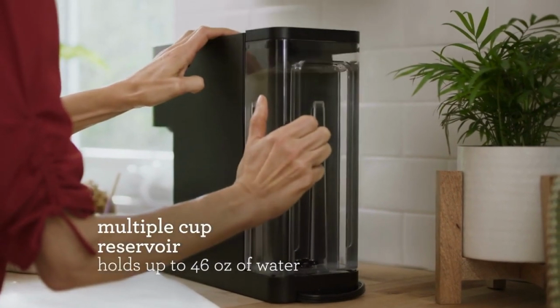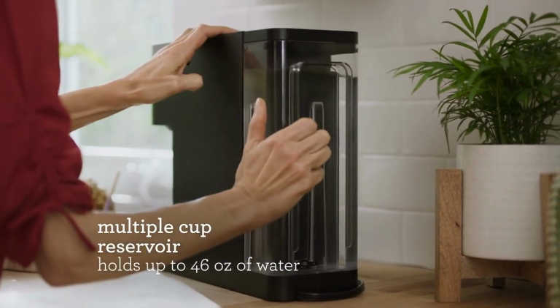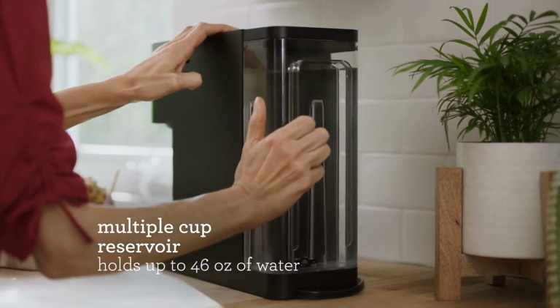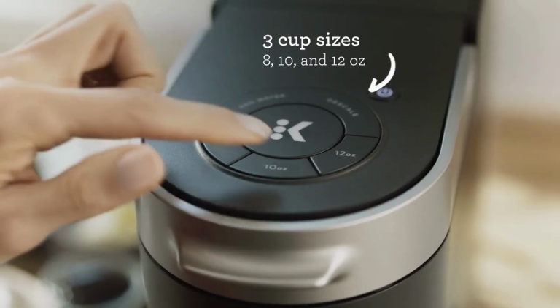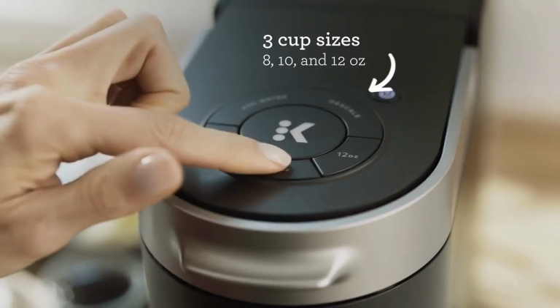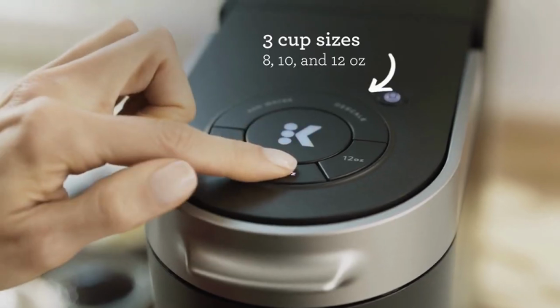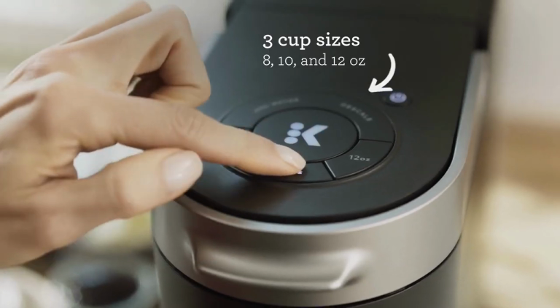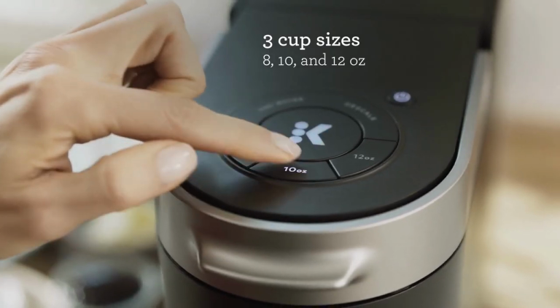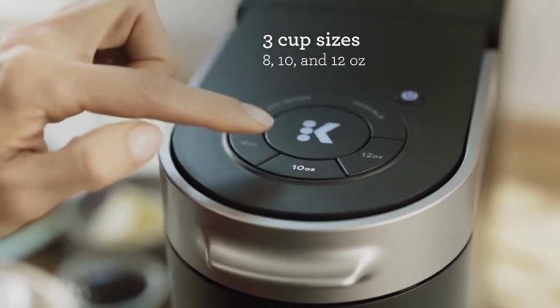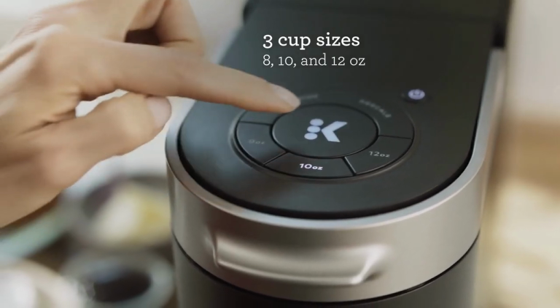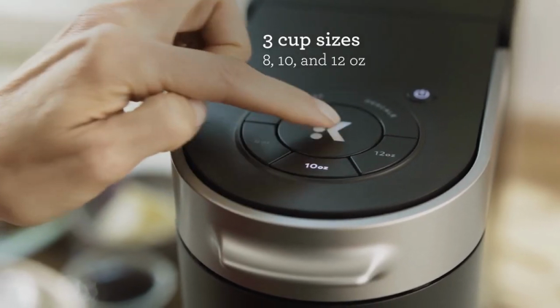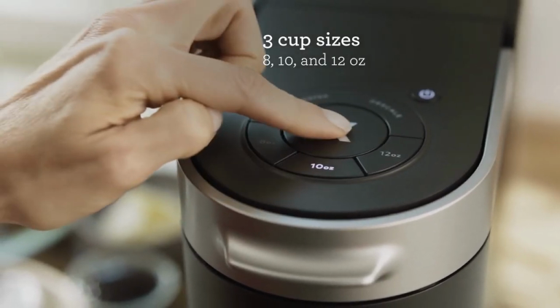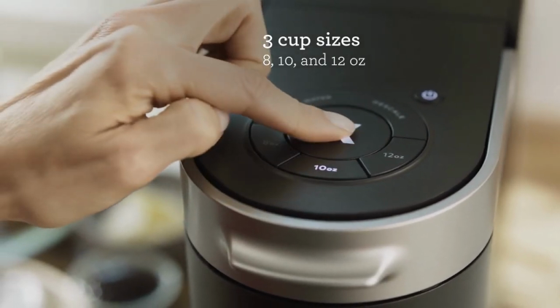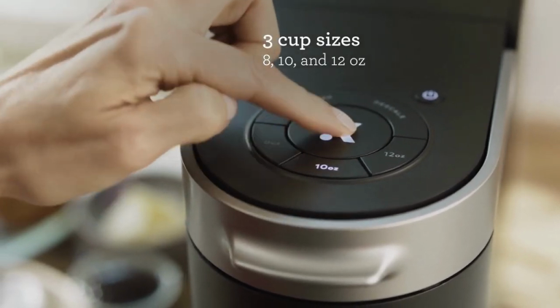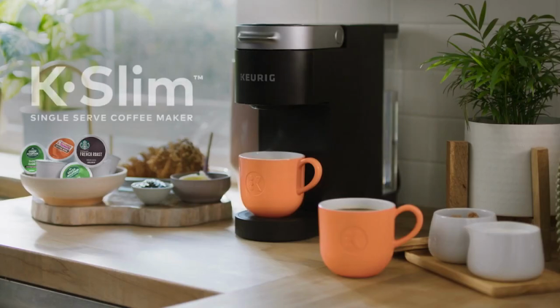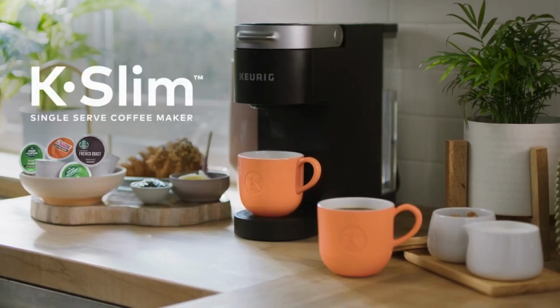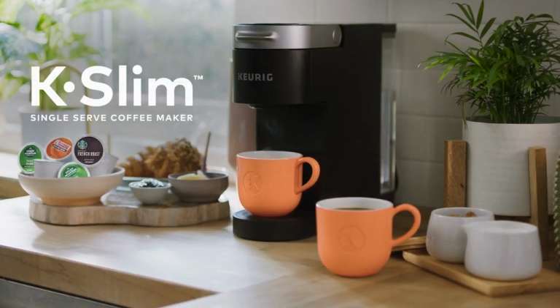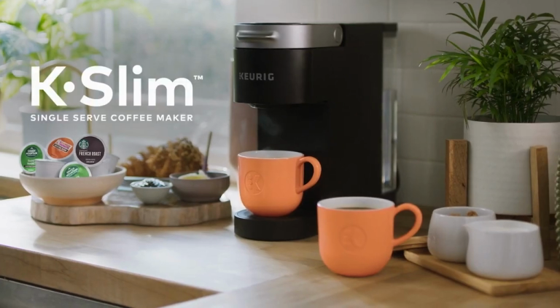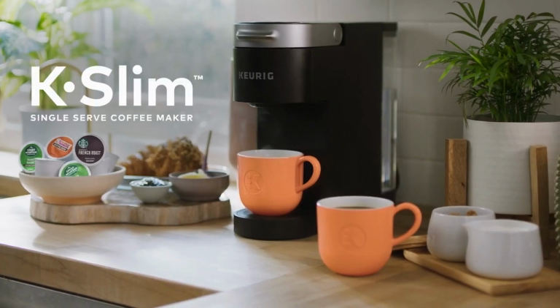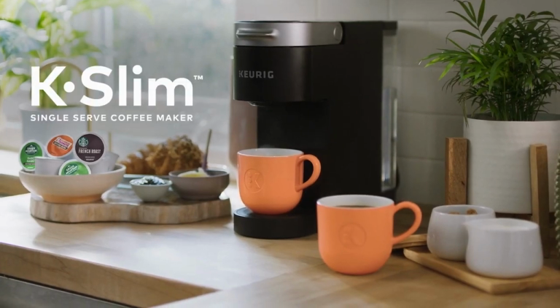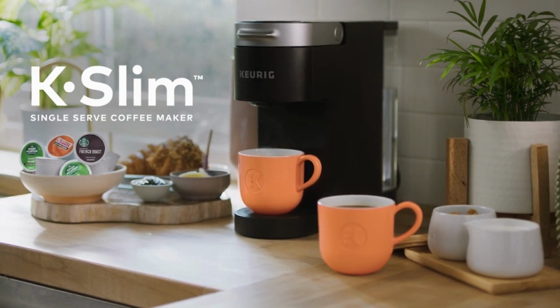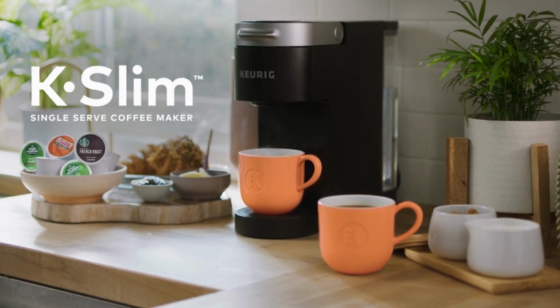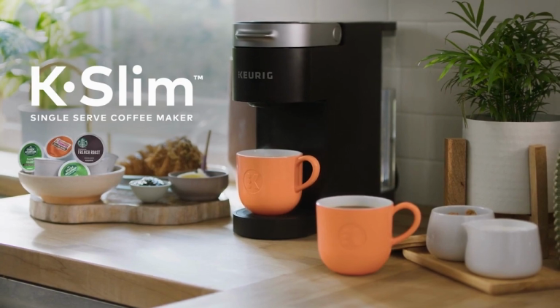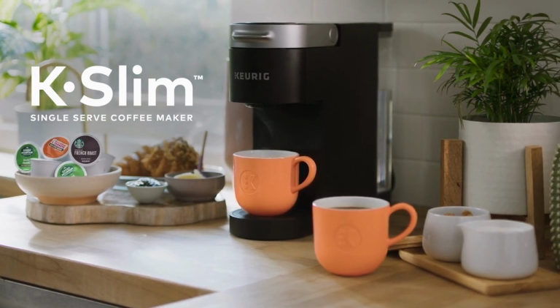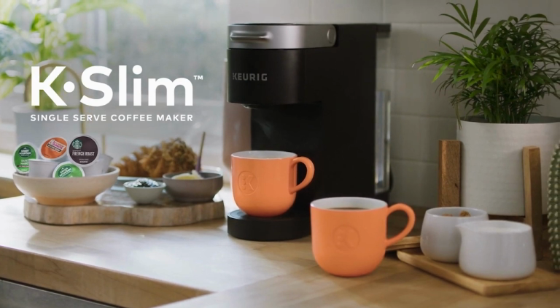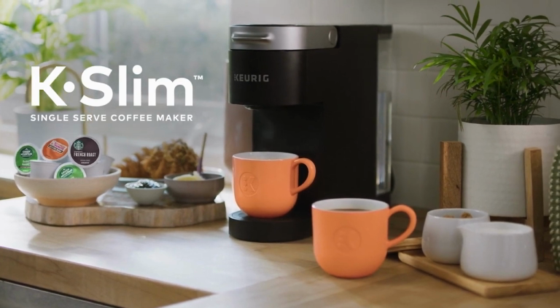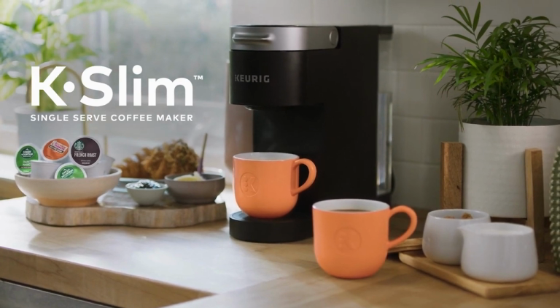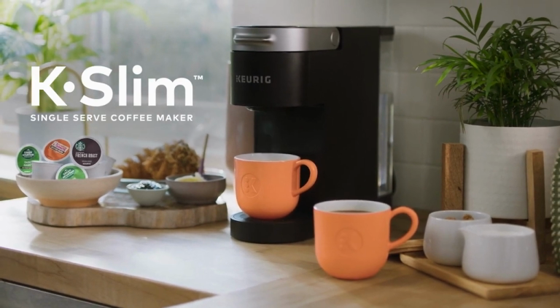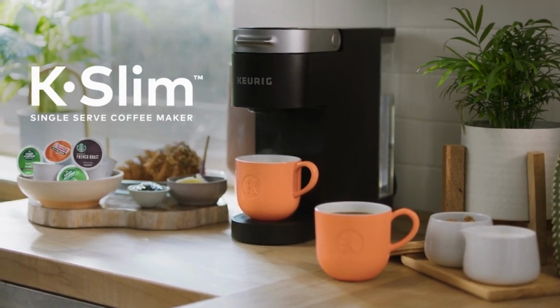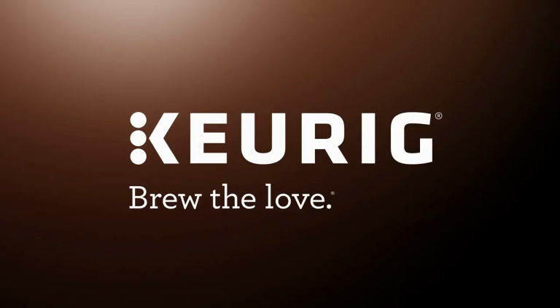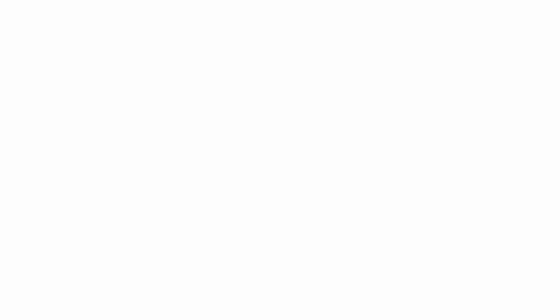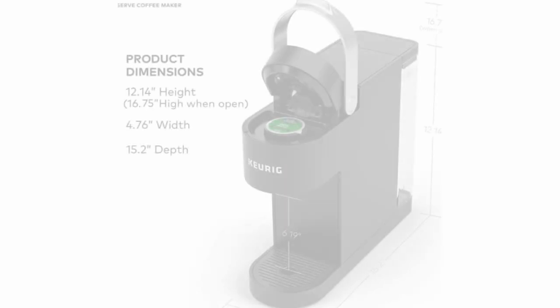Multiple Cup Reservoir holds up to 46 ounces of water. The reservoir lets you brew up to 4 cups before refilling.